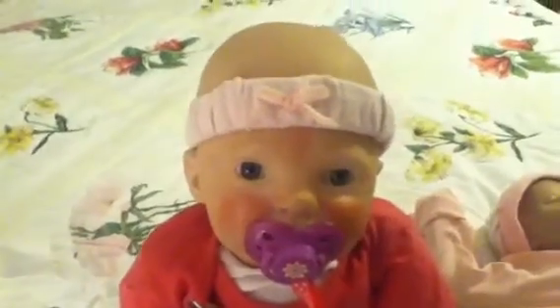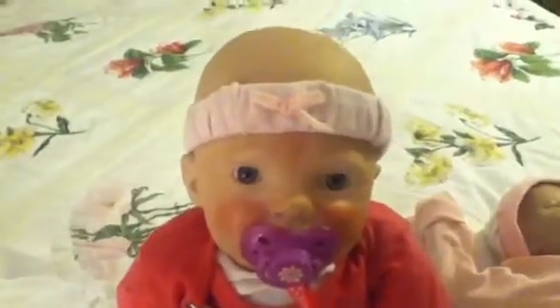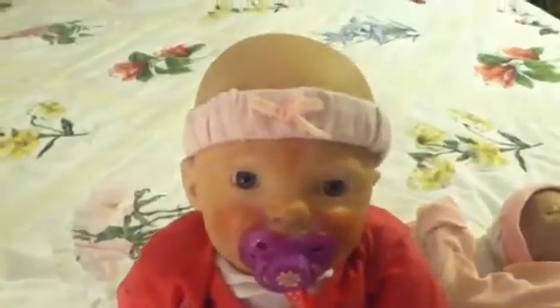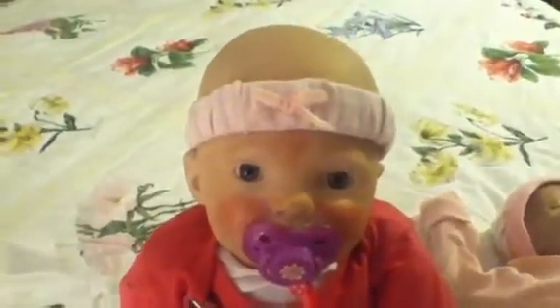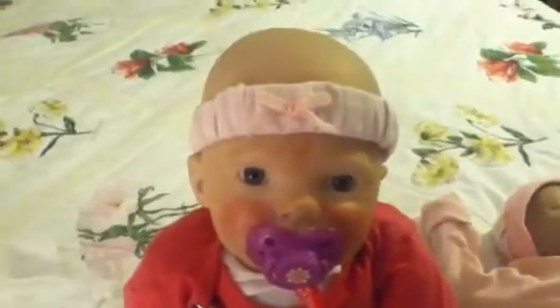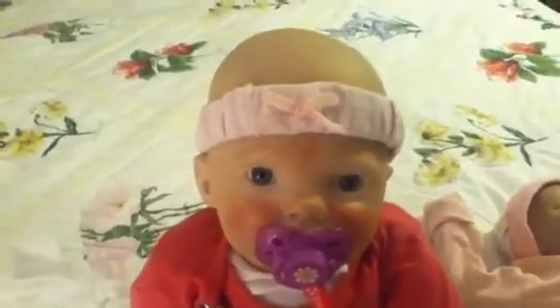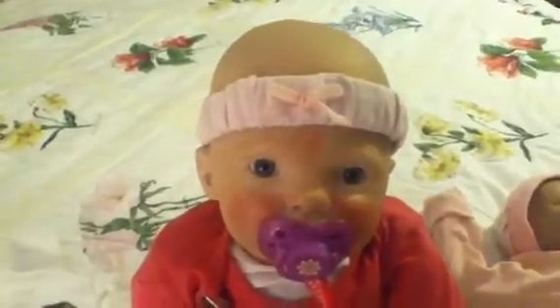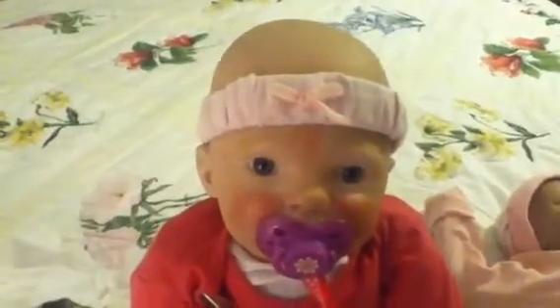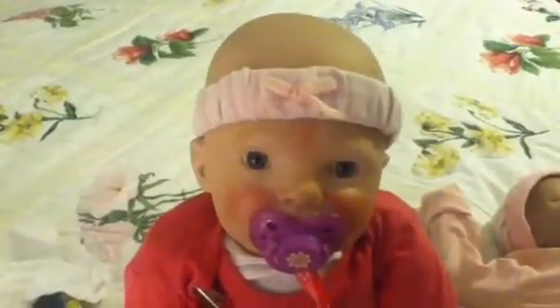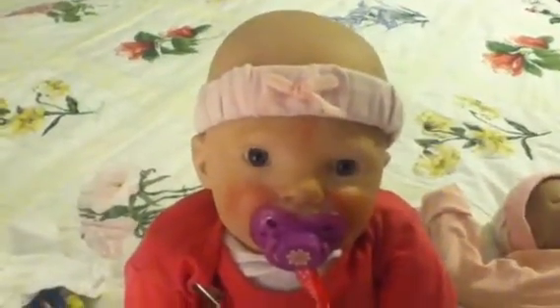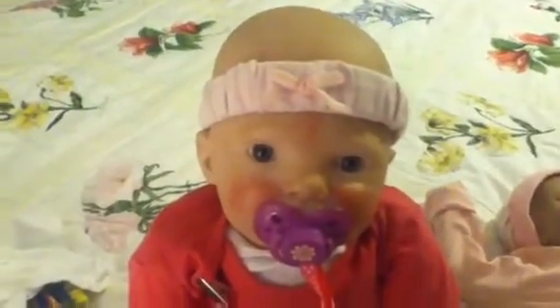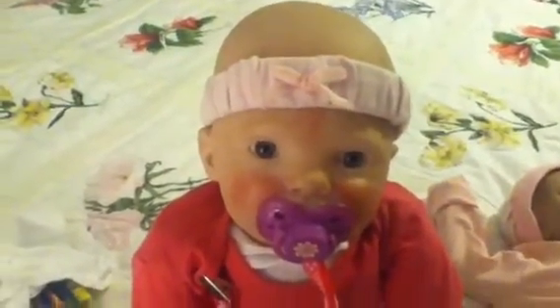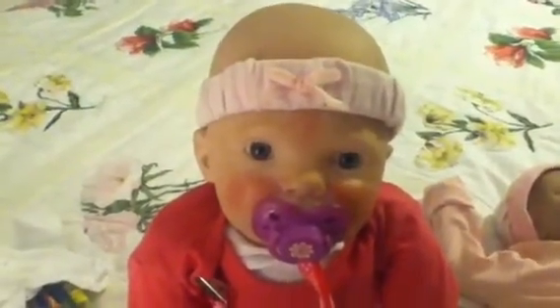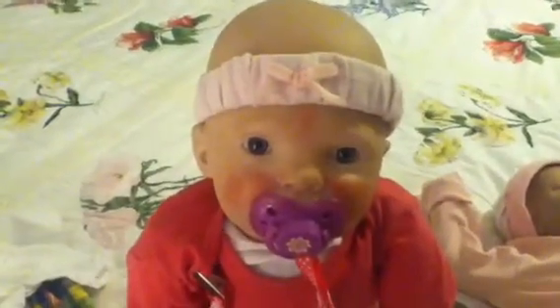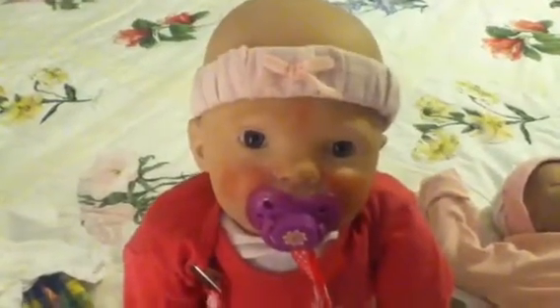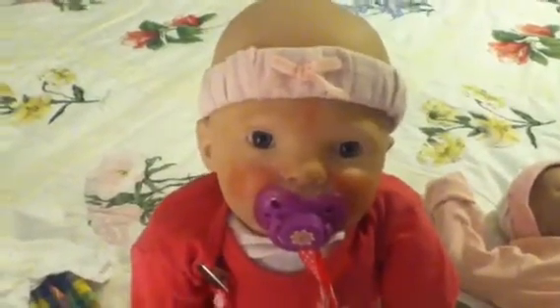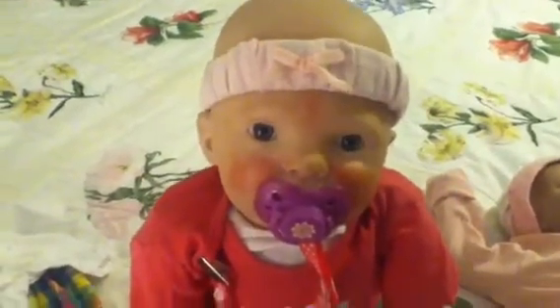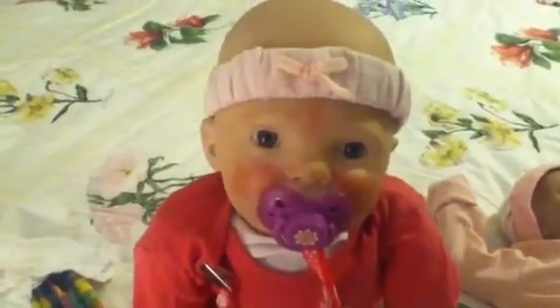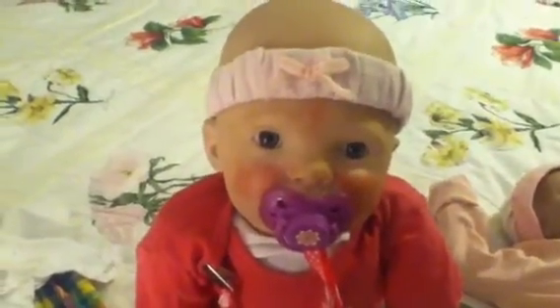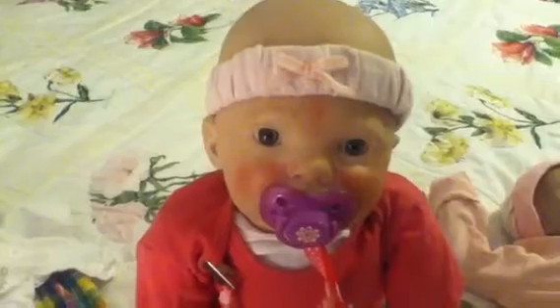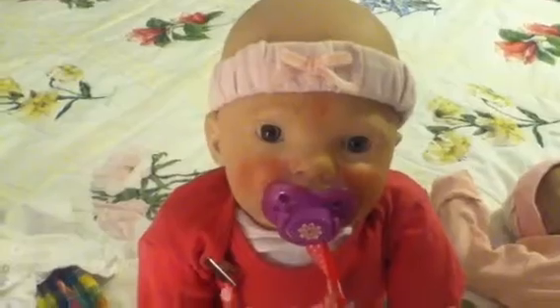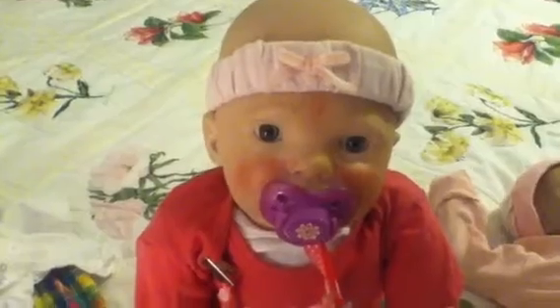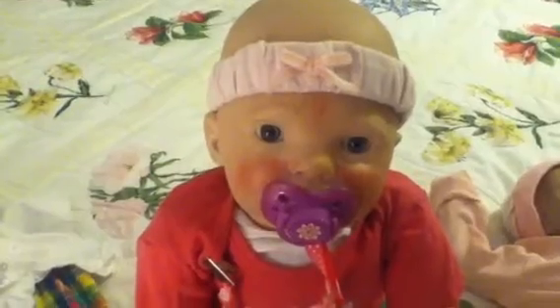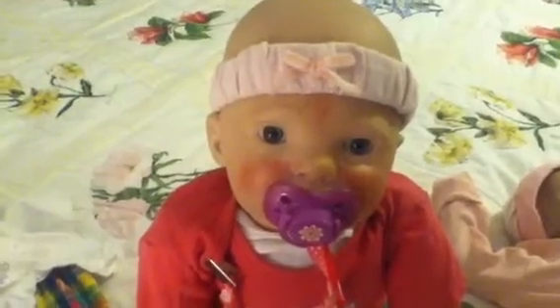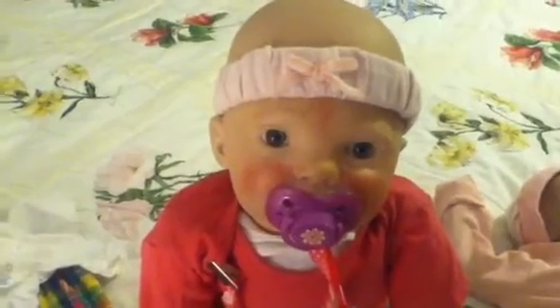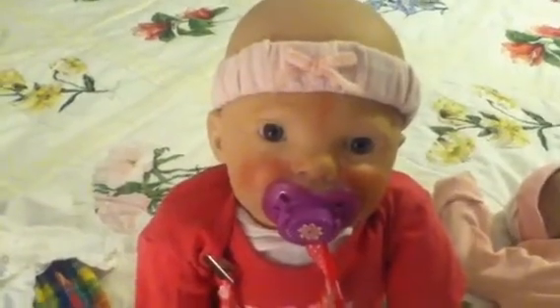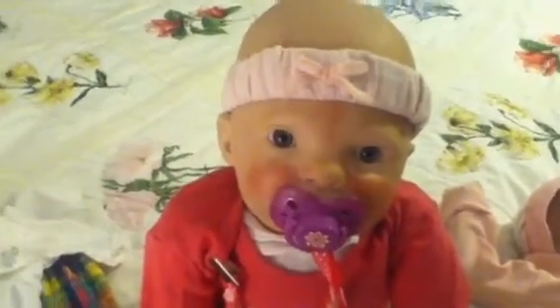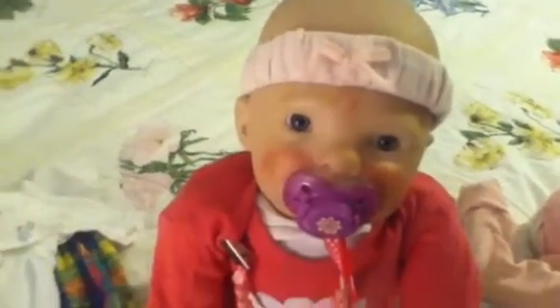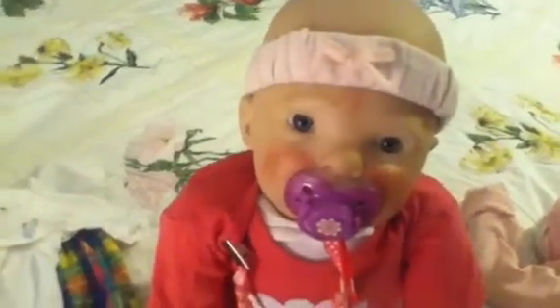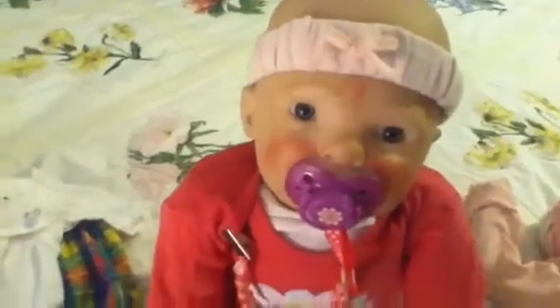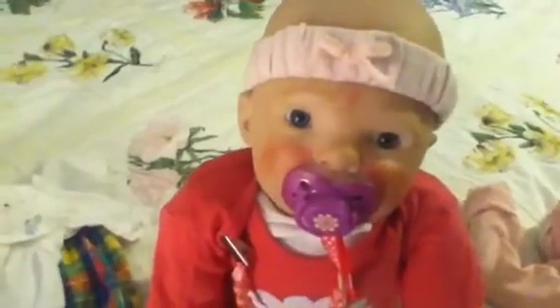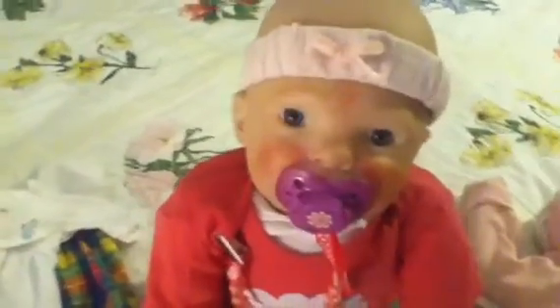Hey guys, so I'm going to do an outfit of the day, a haul, and an update on the little boy reborn I was supposed to be getting.